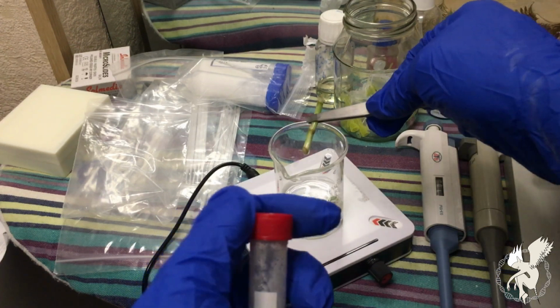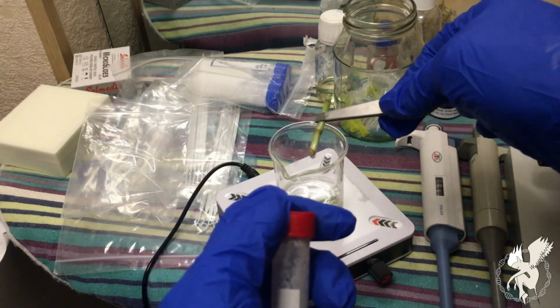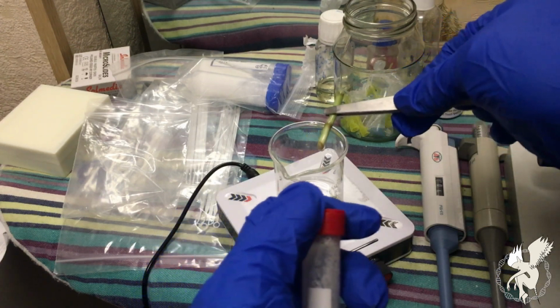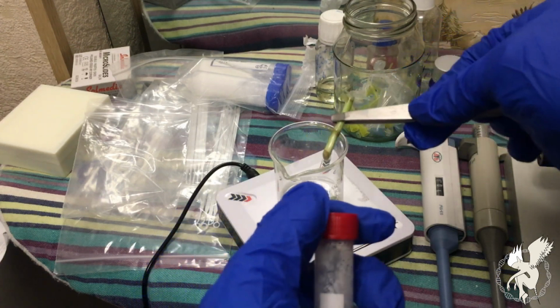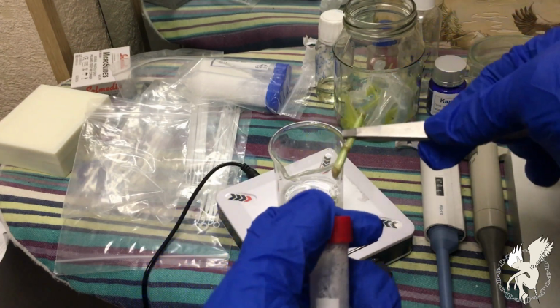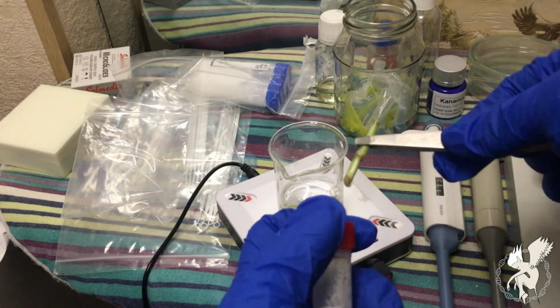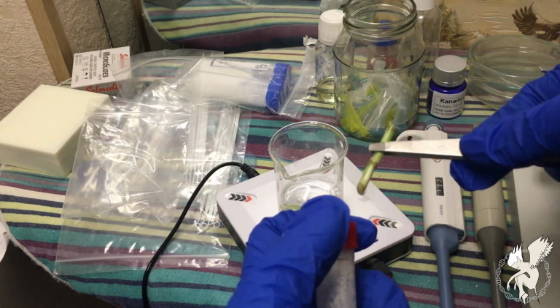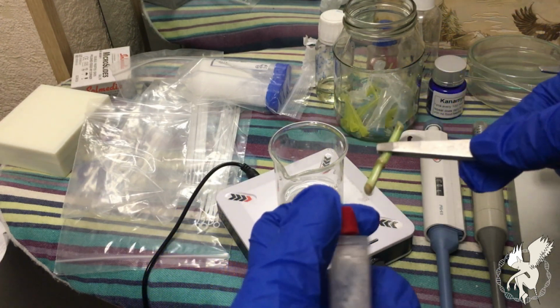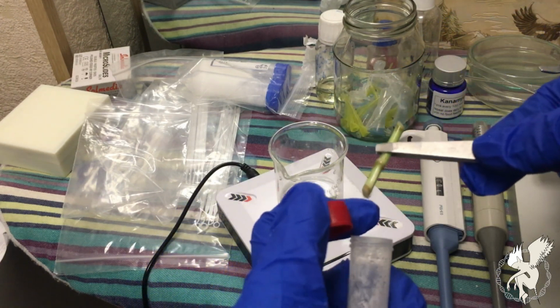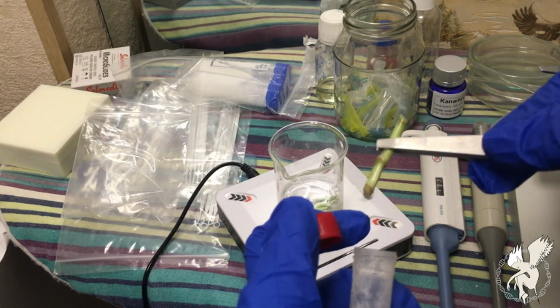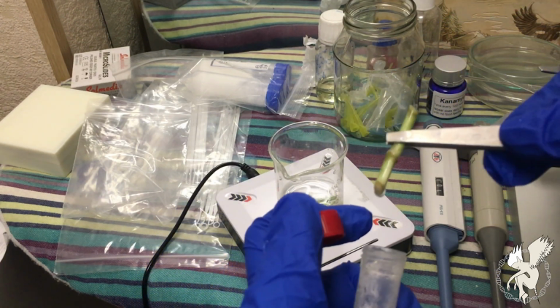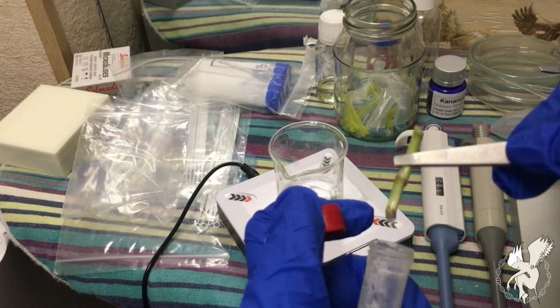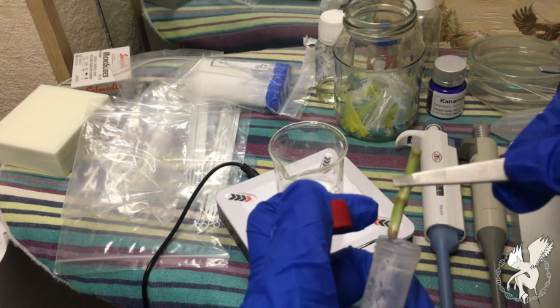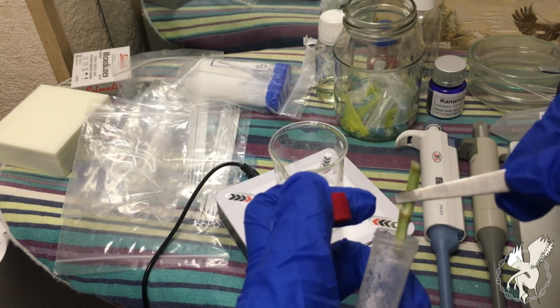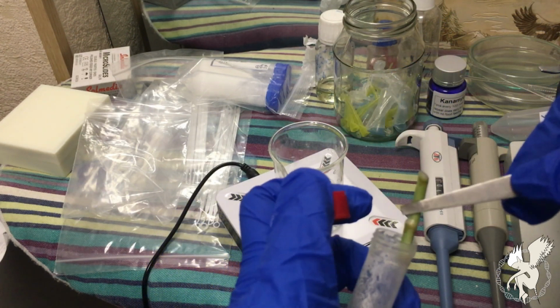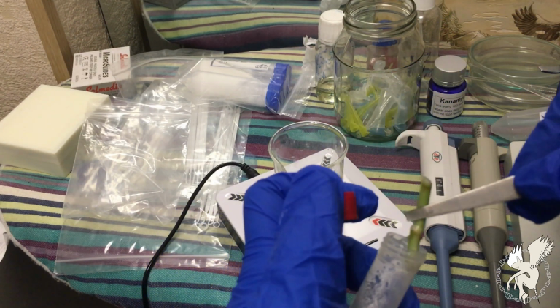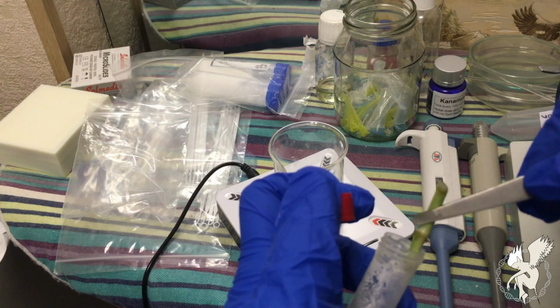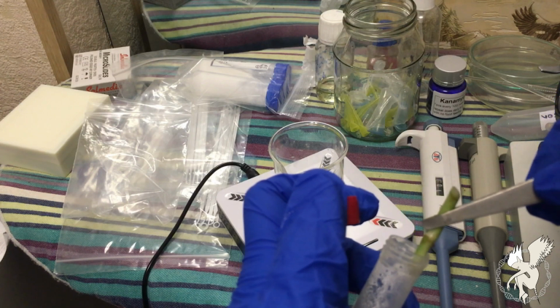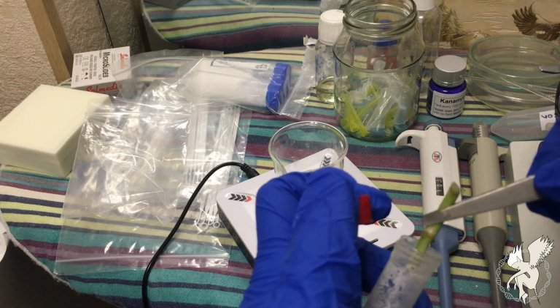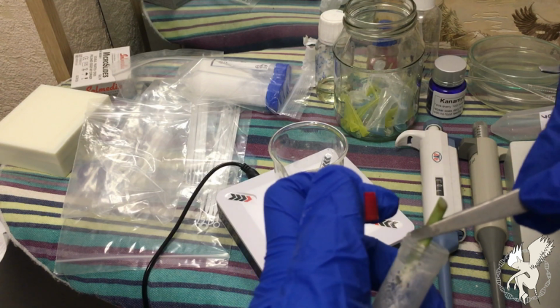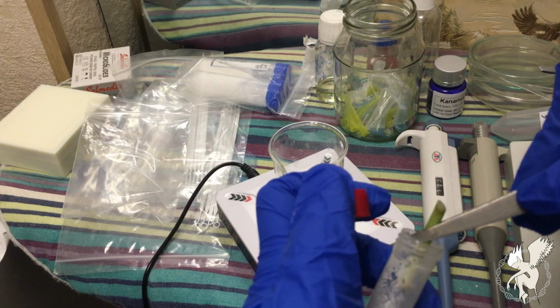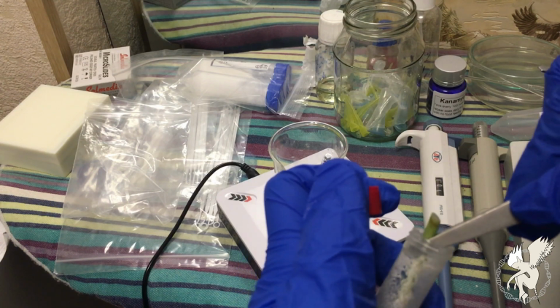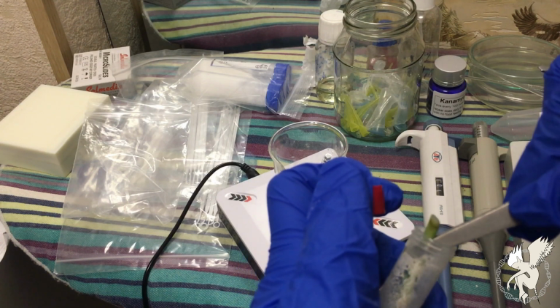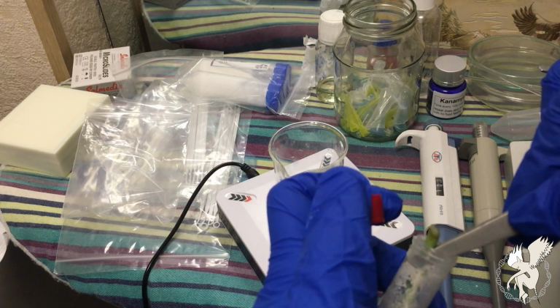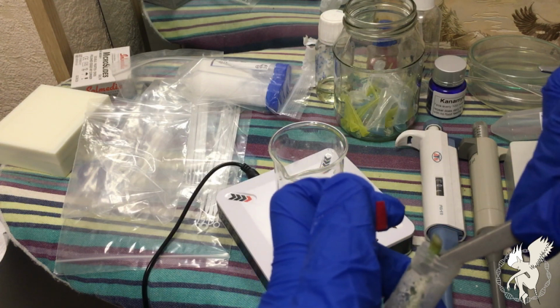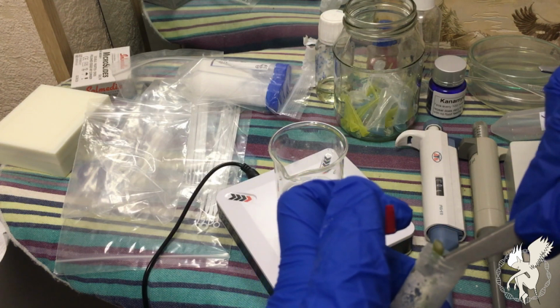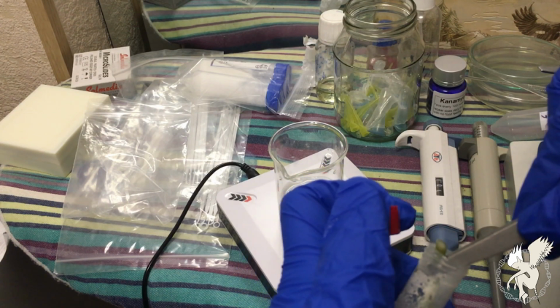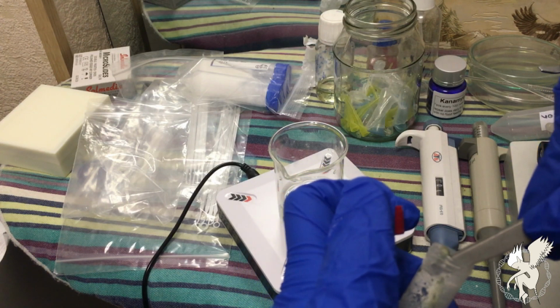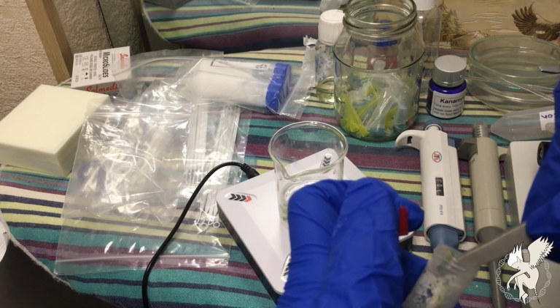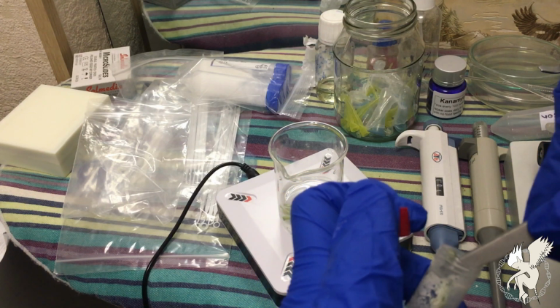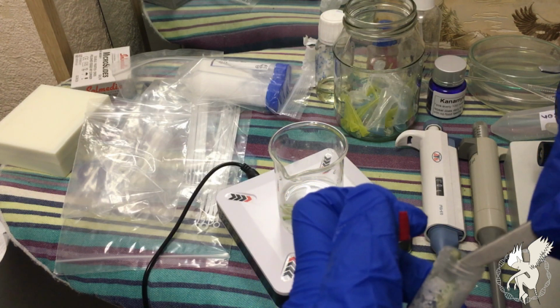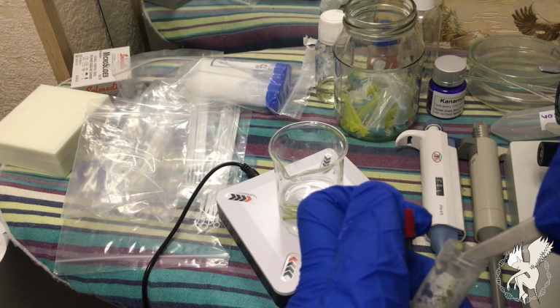Now put your sterile explants into the multiplication media, and you're basically done.